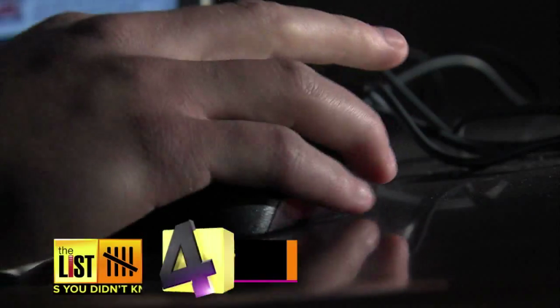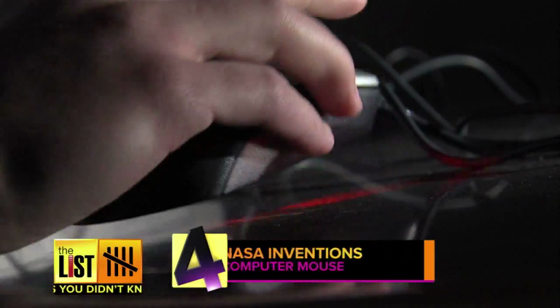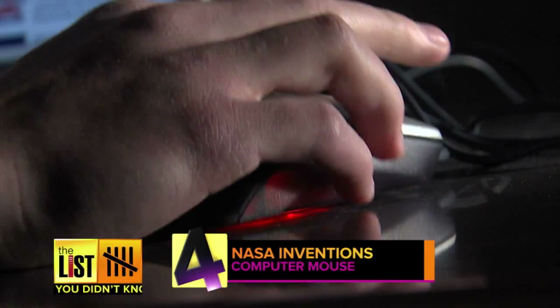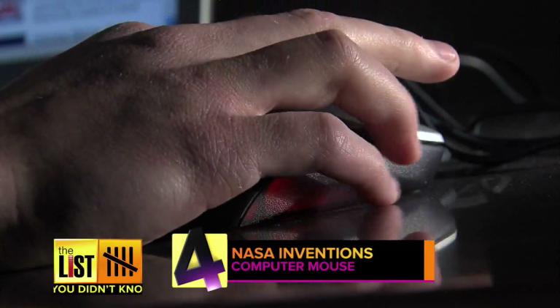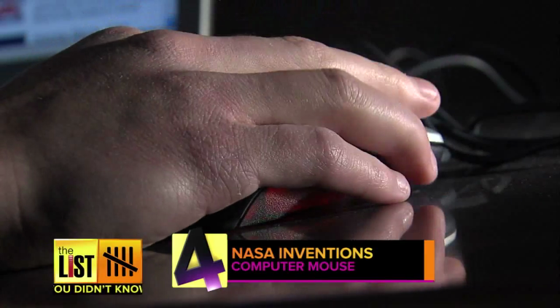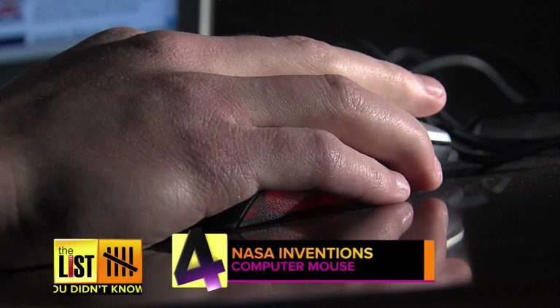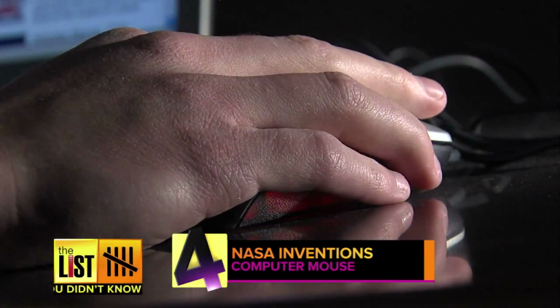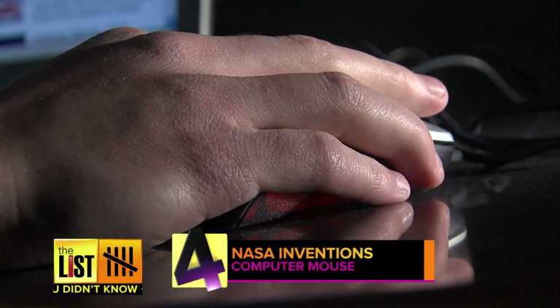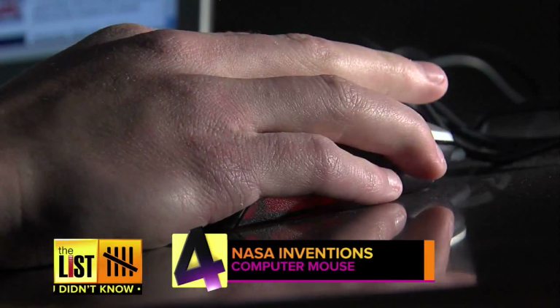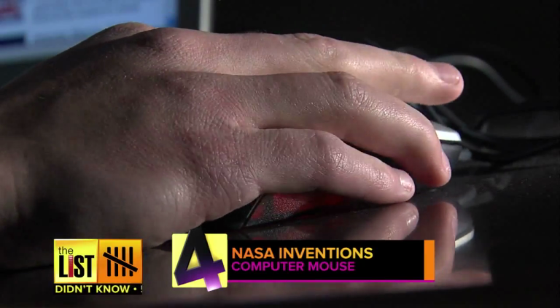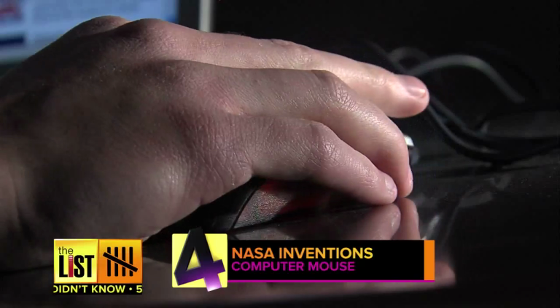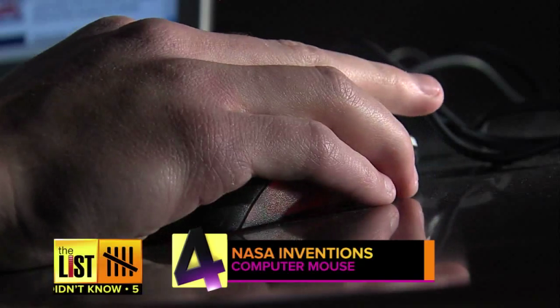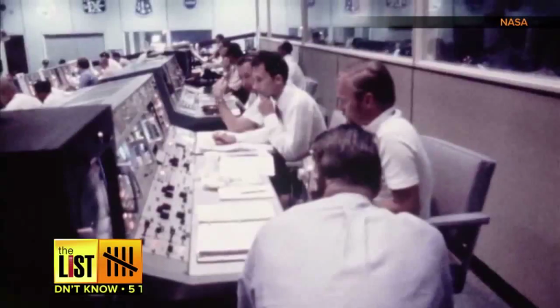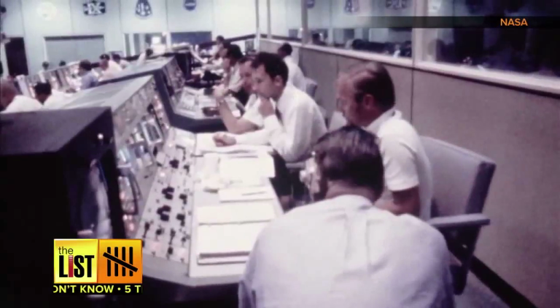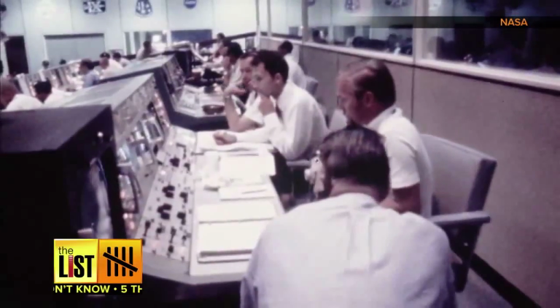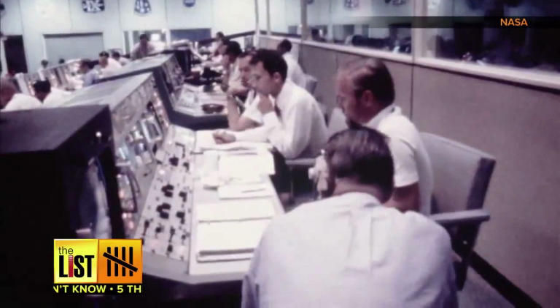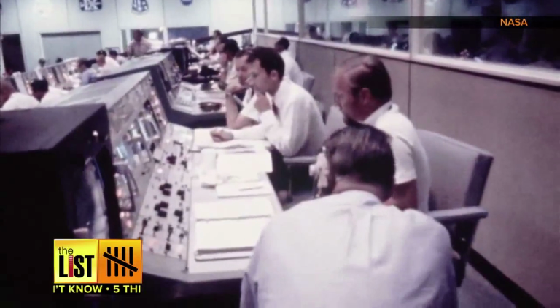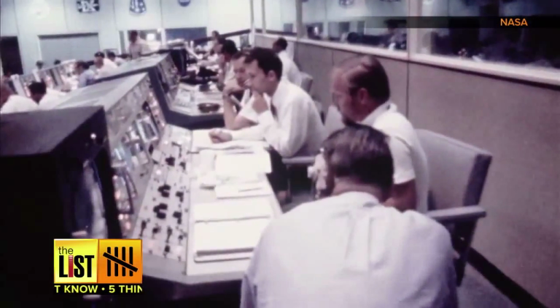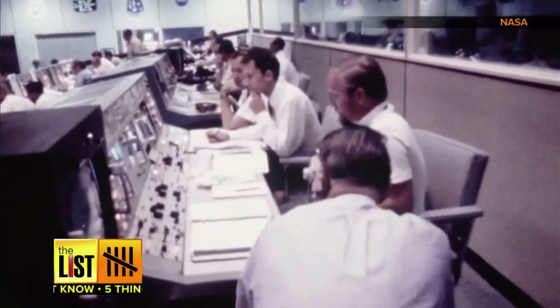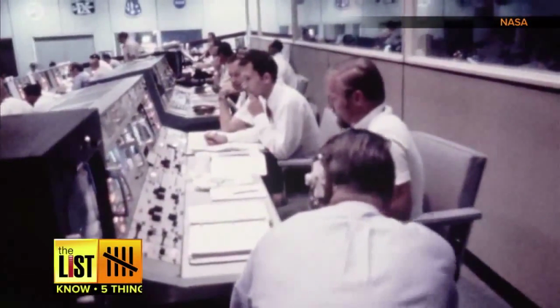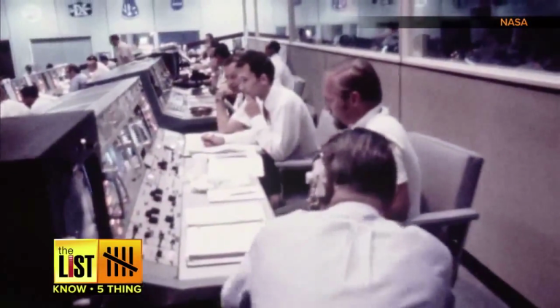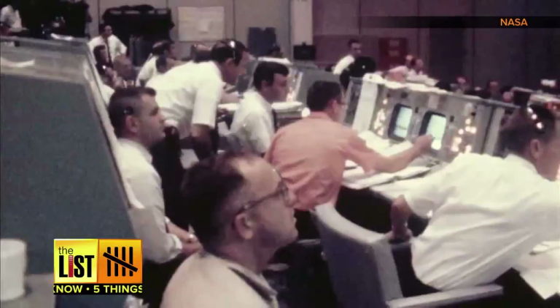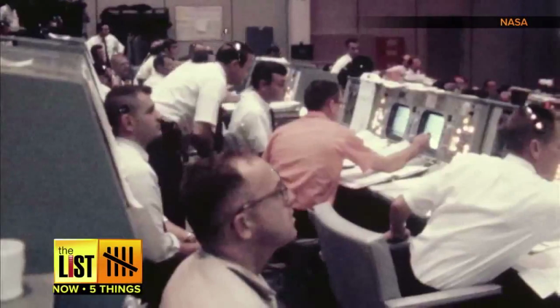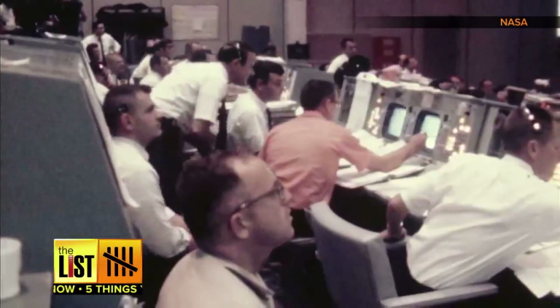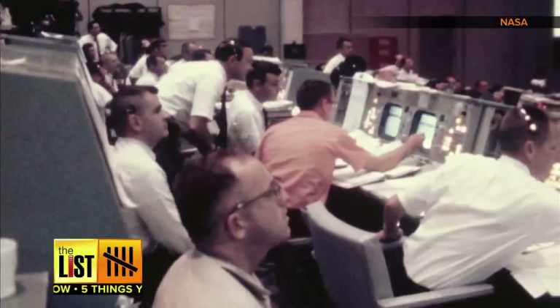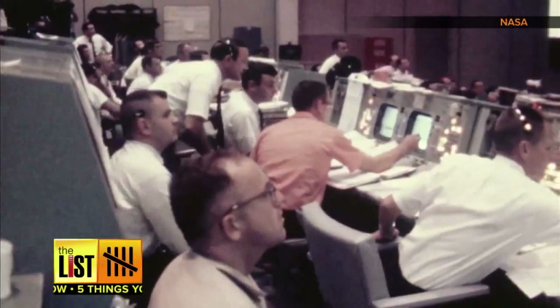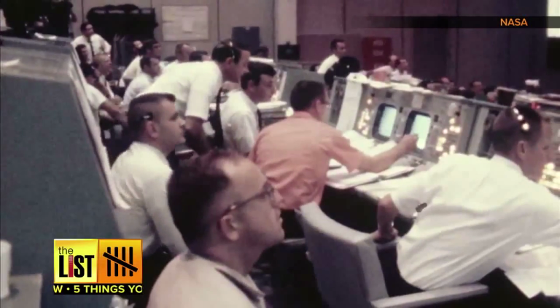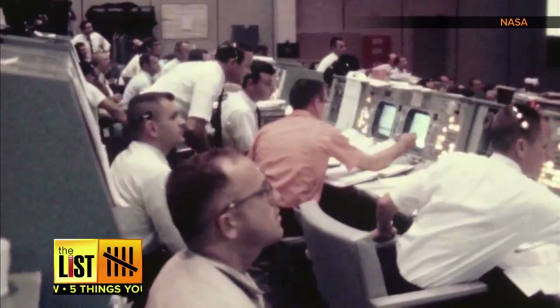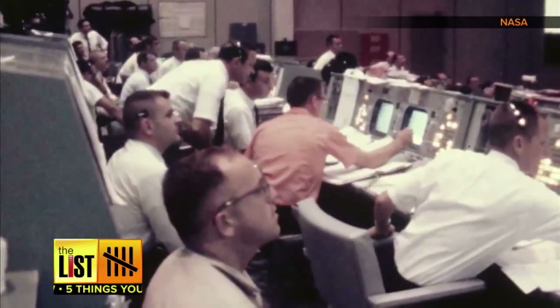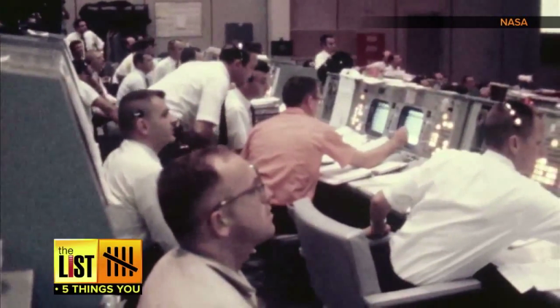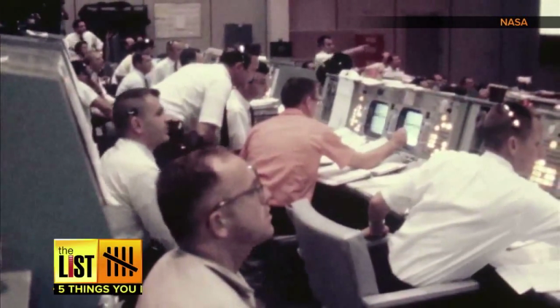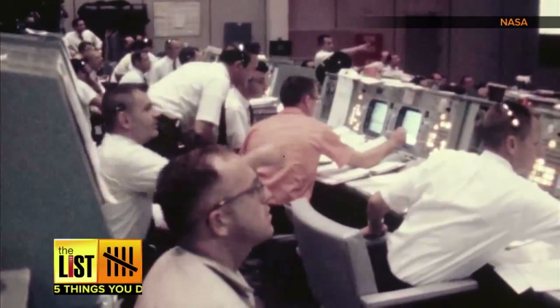At number four, NASA developed the computer mouse. It was created to accommodate the growing reliance on computer systems in their spacecraft.